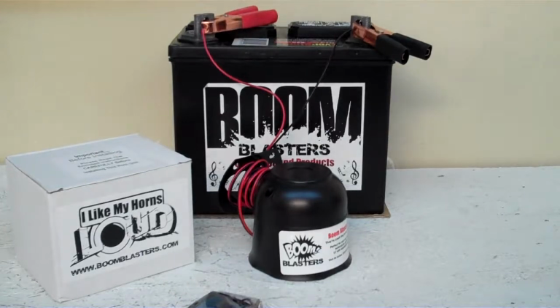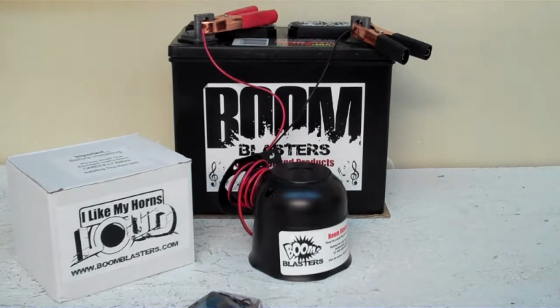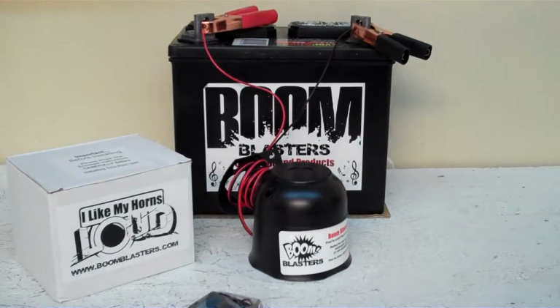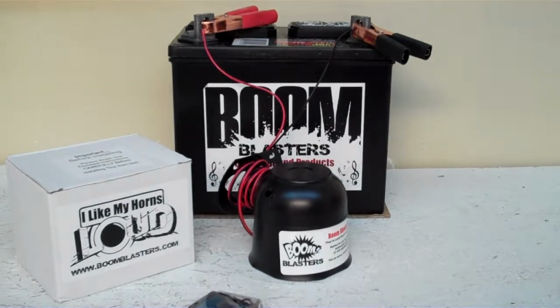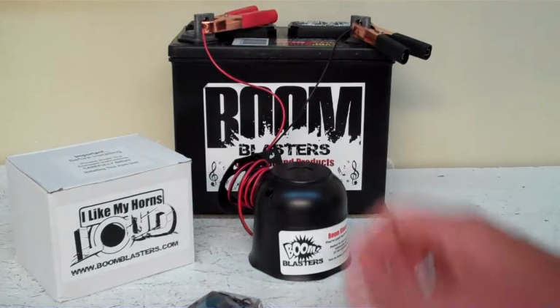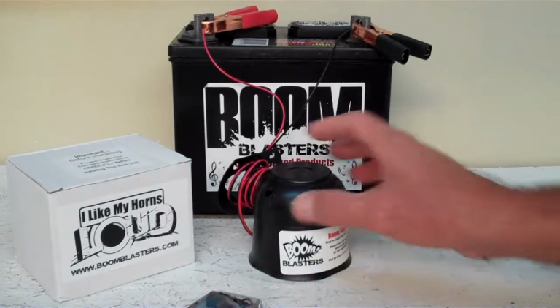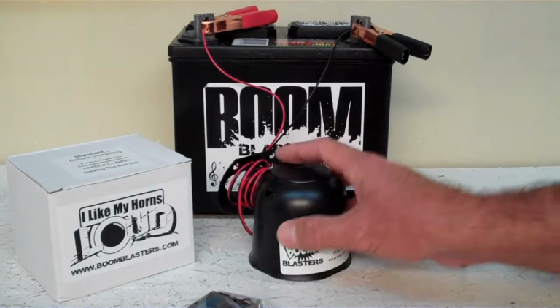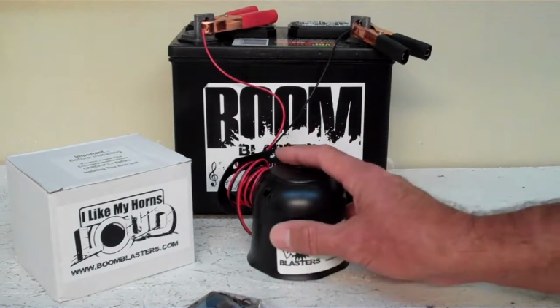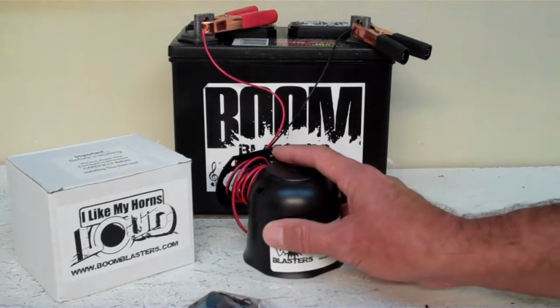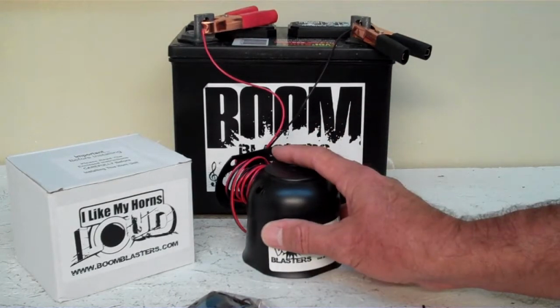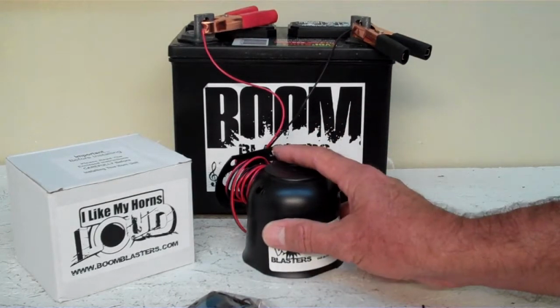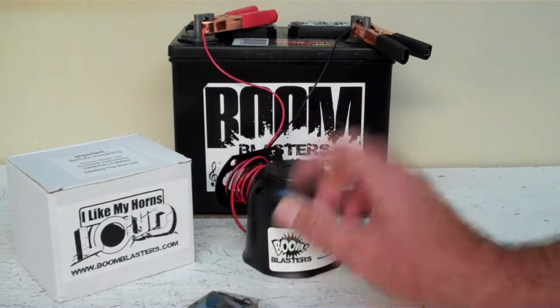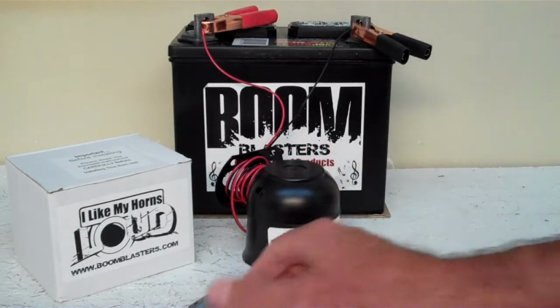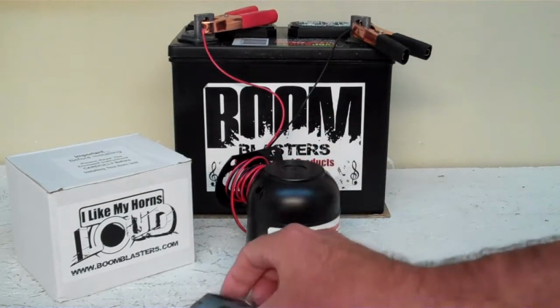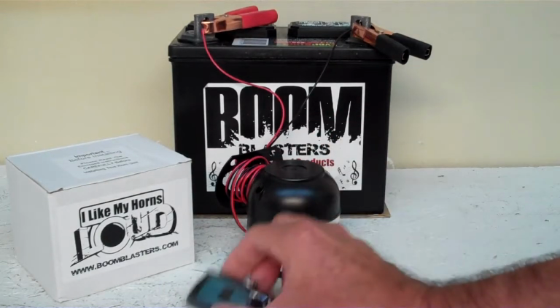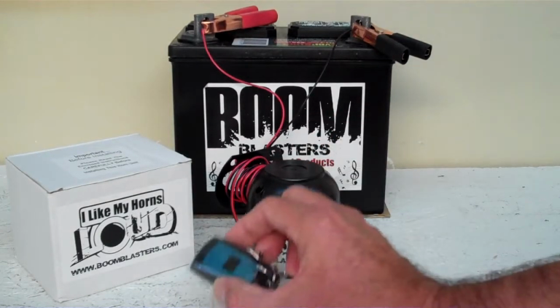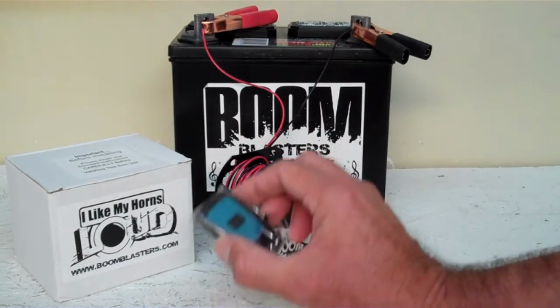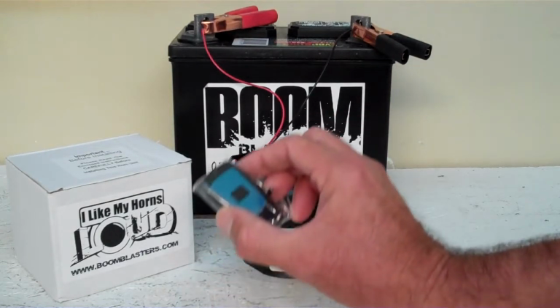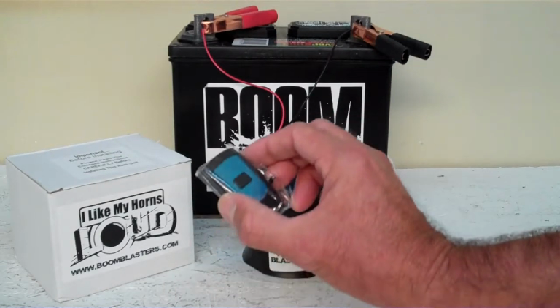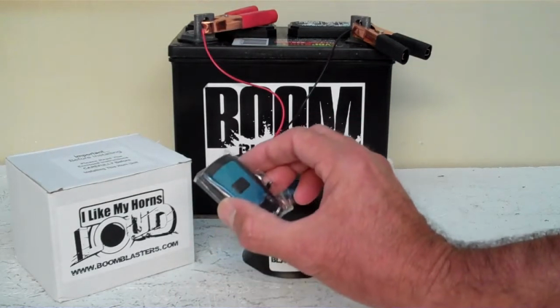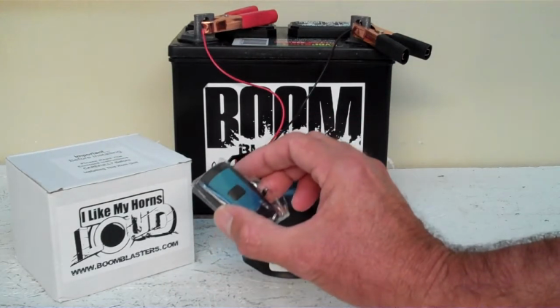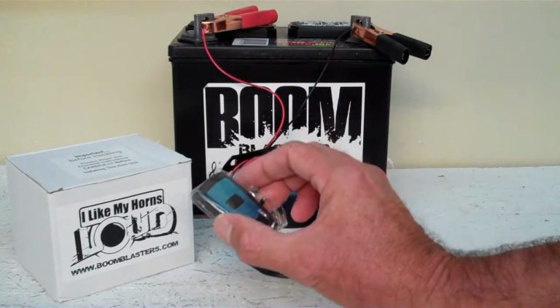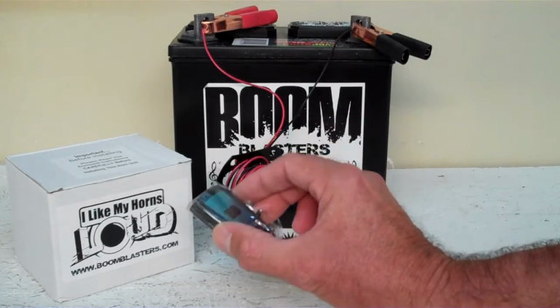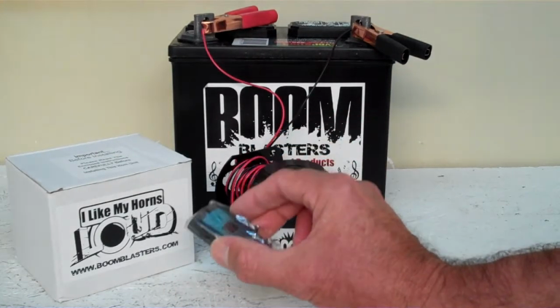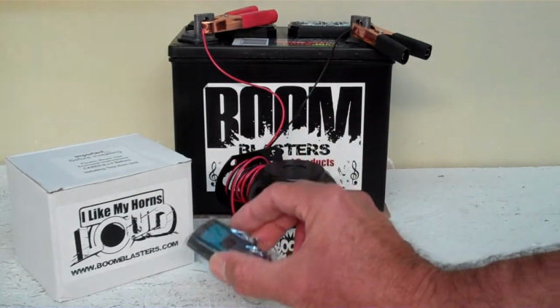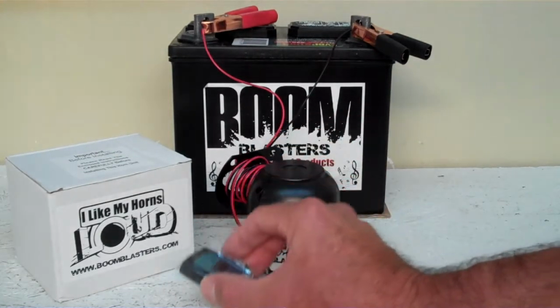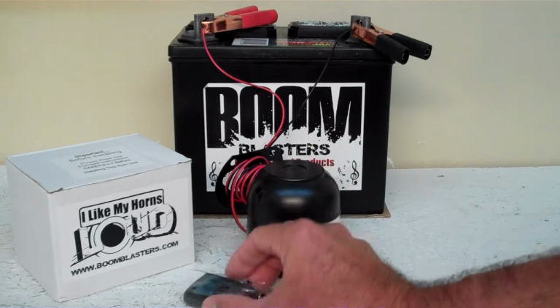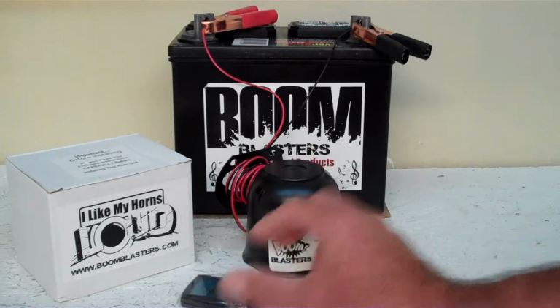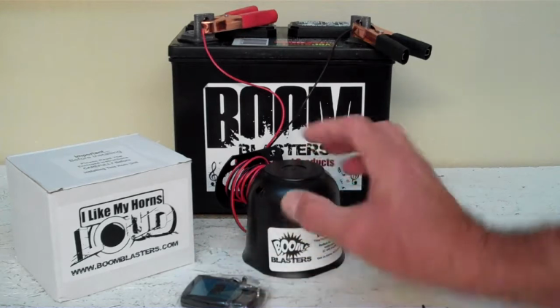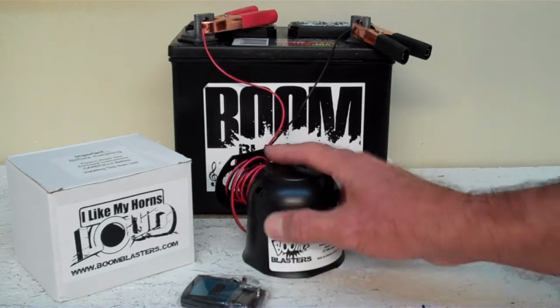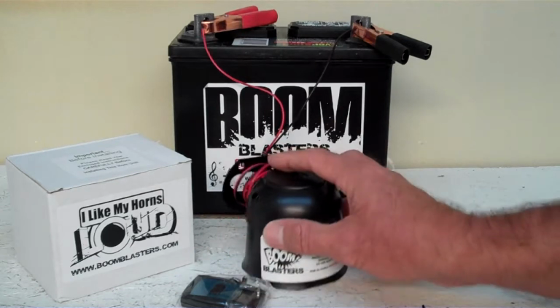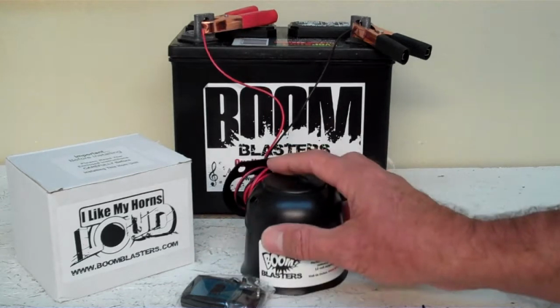Hey everyone, this is our Scarecrow Sounds Wireless Car Horn. It comes with one remote control, quick and easy installation.